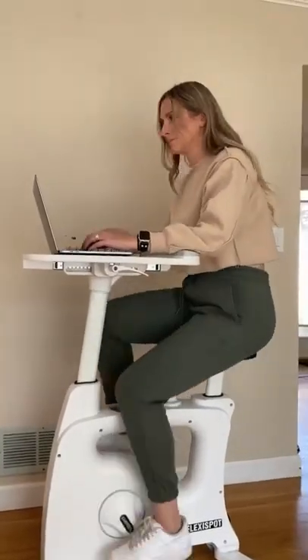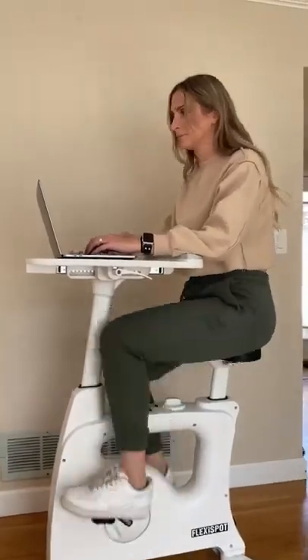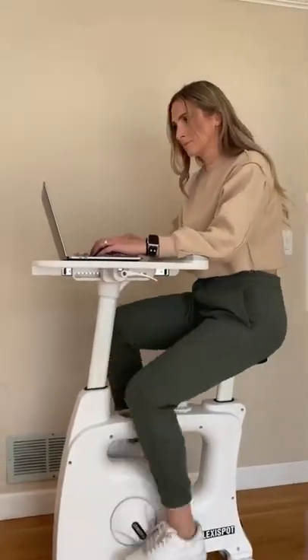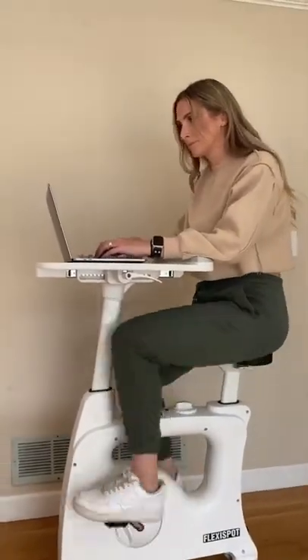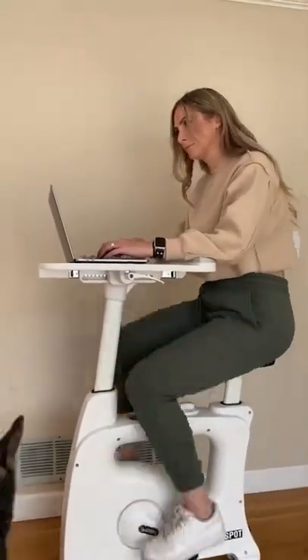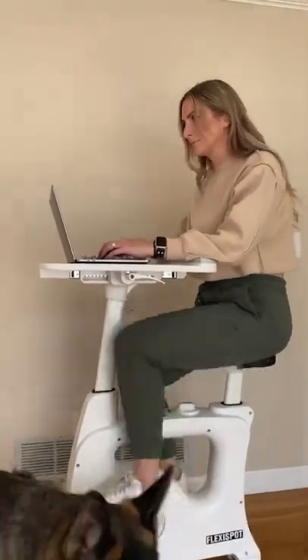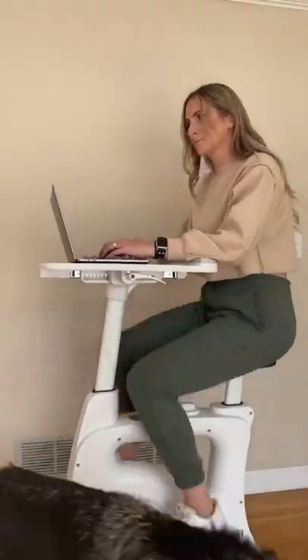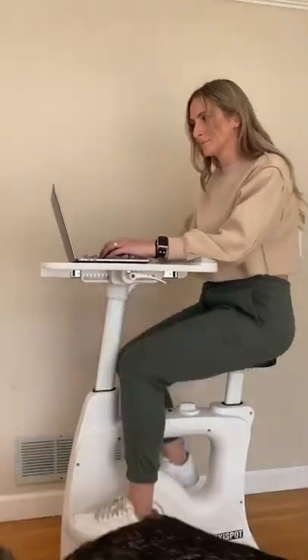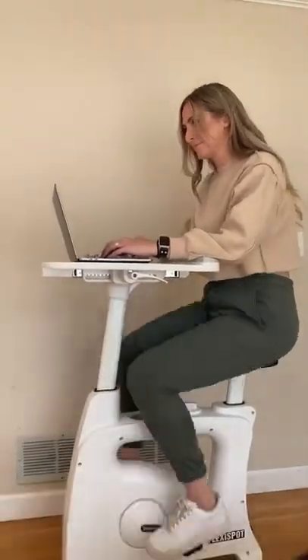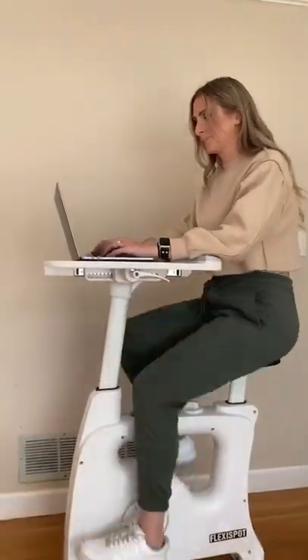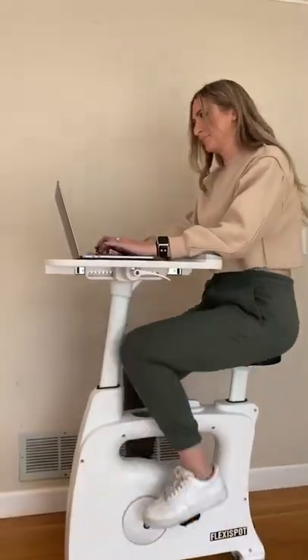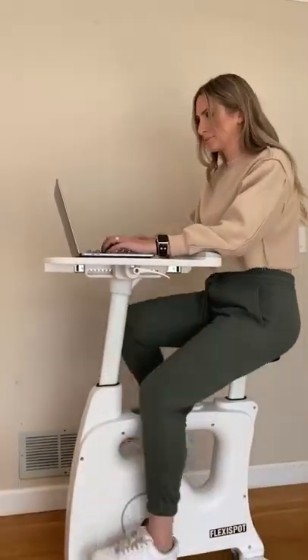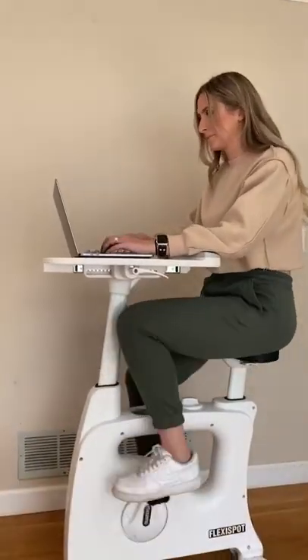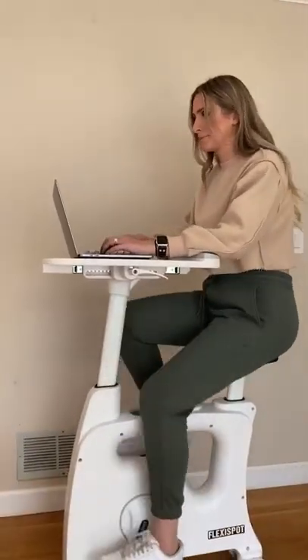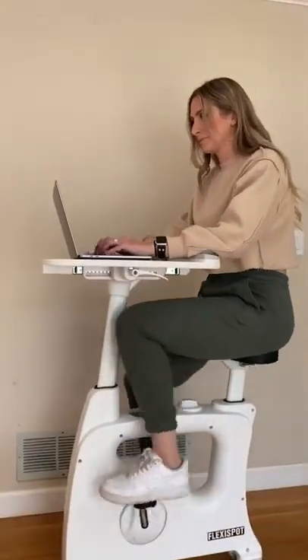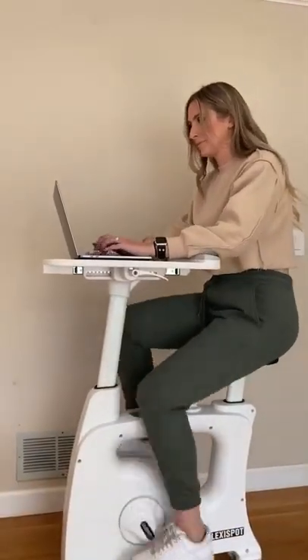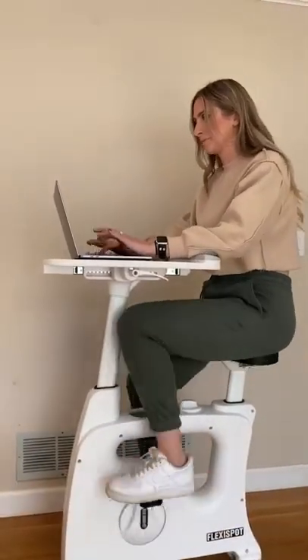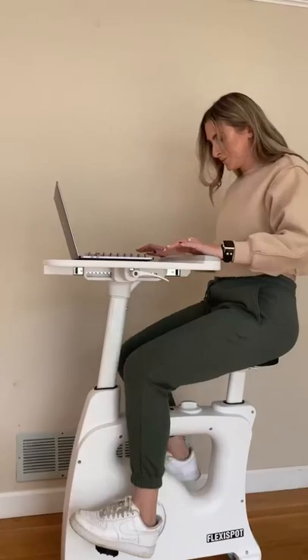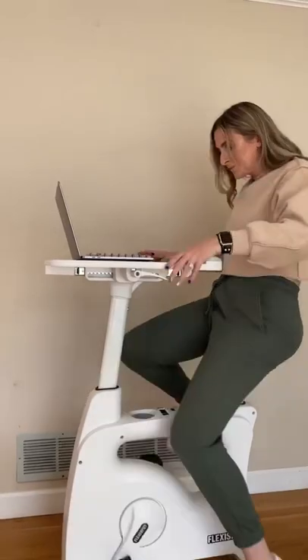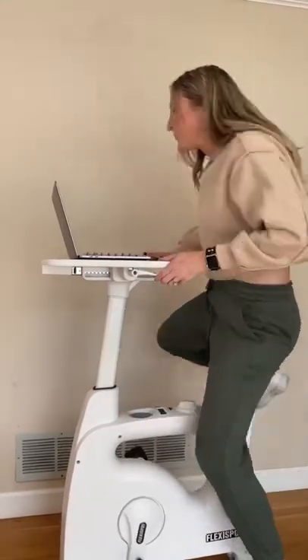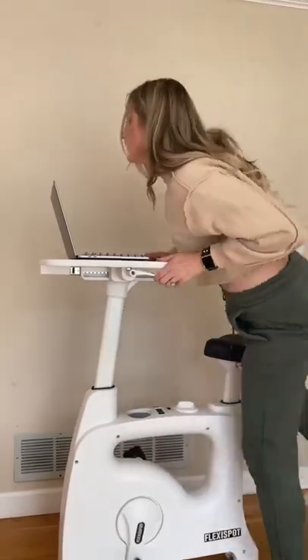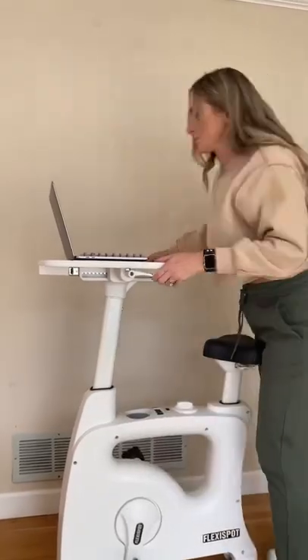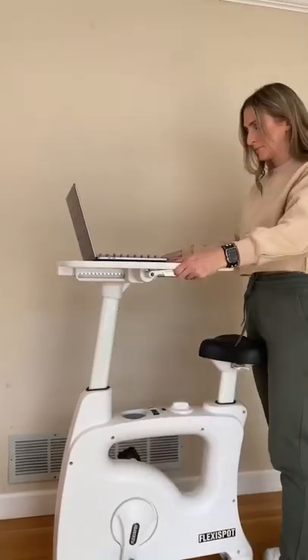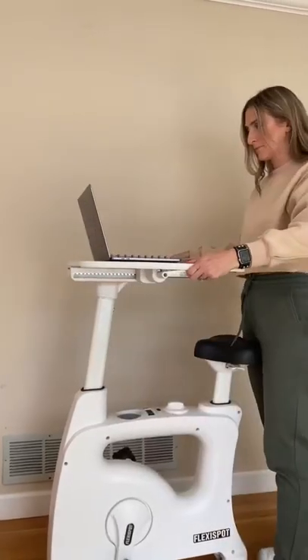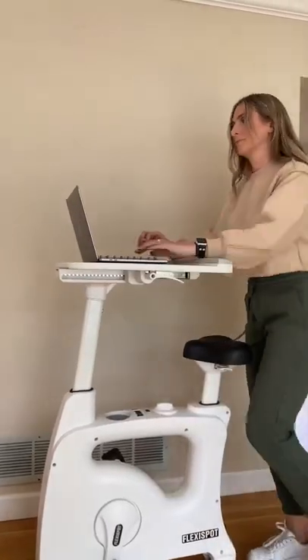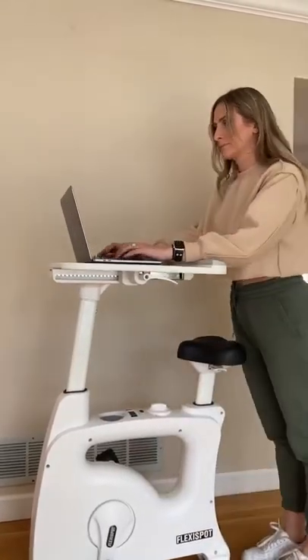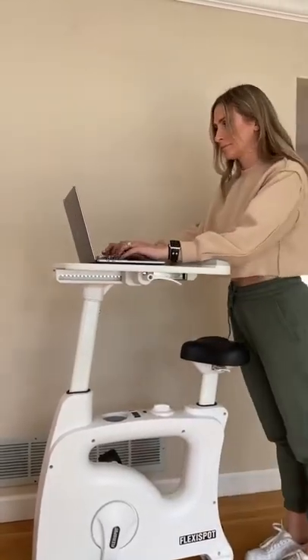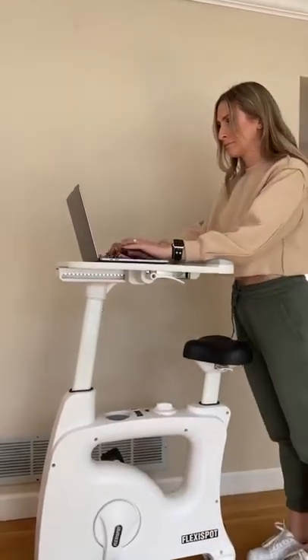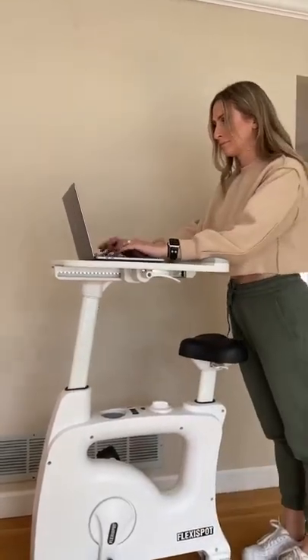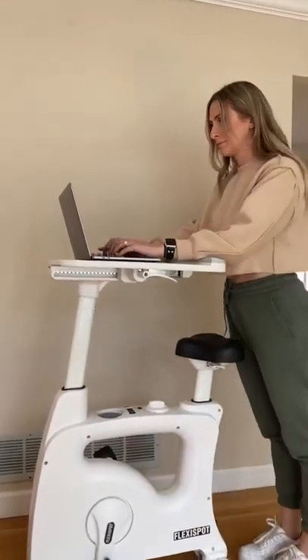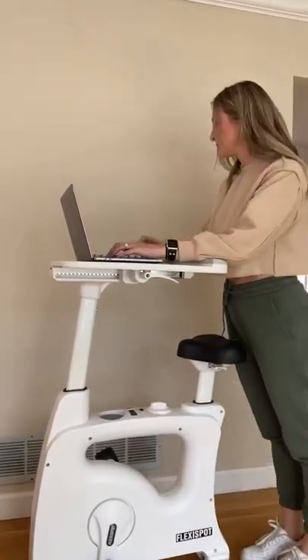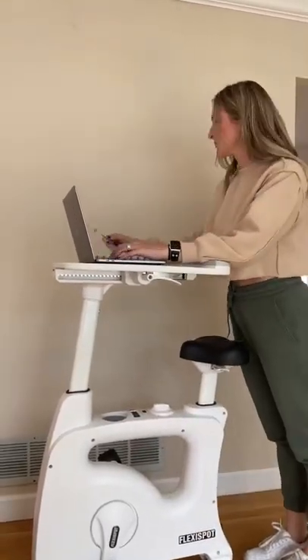I can also slide the tray back and use it as a standing desk.